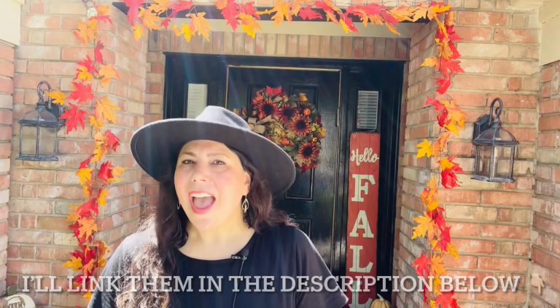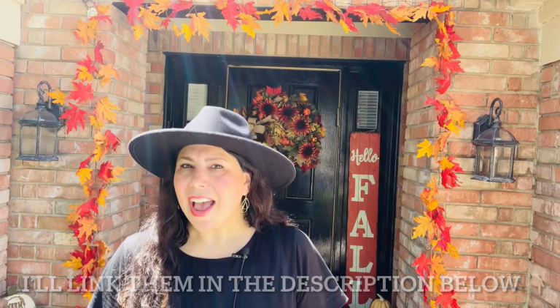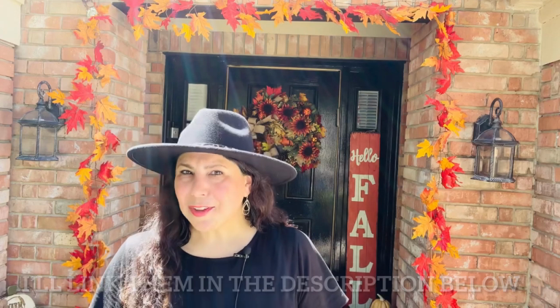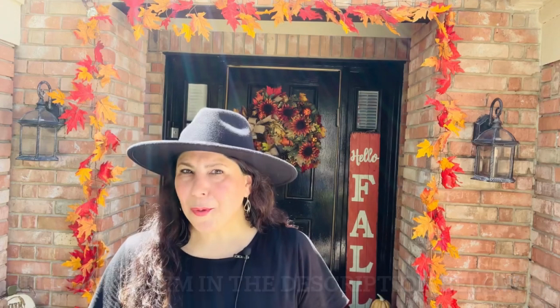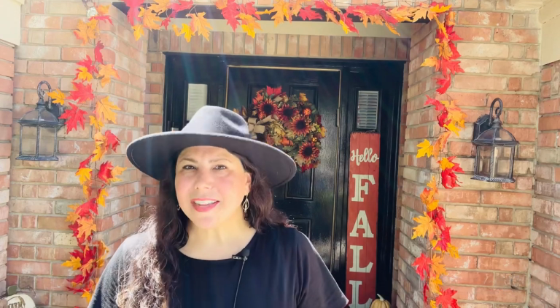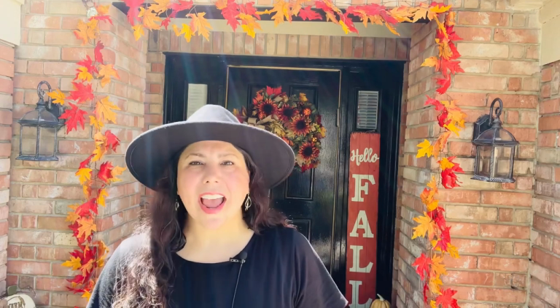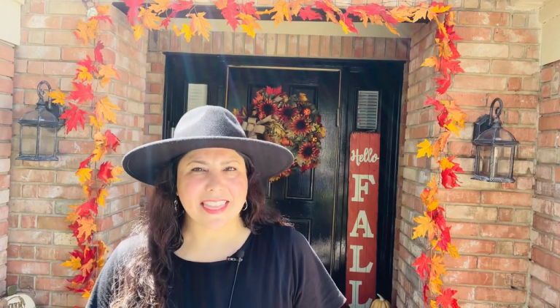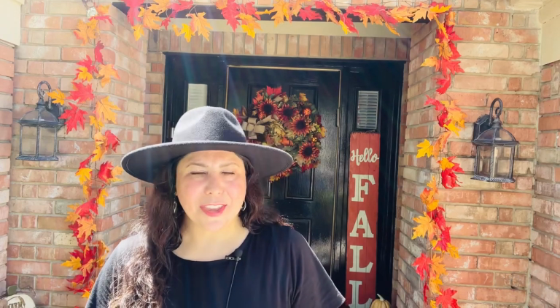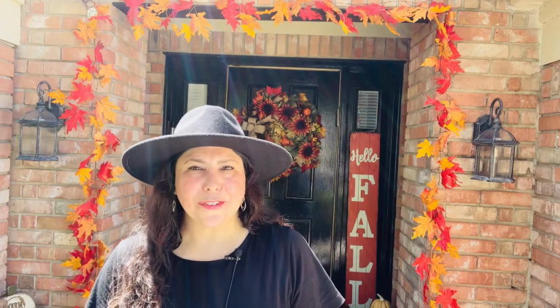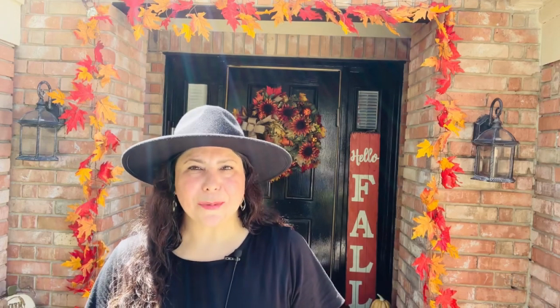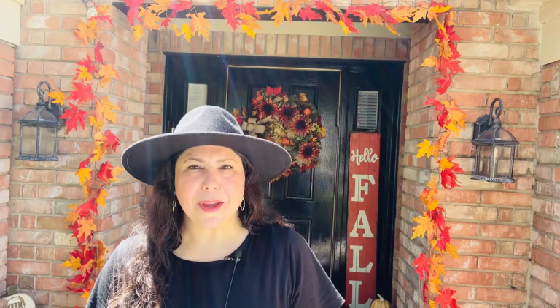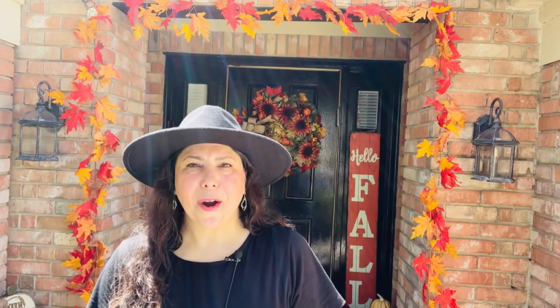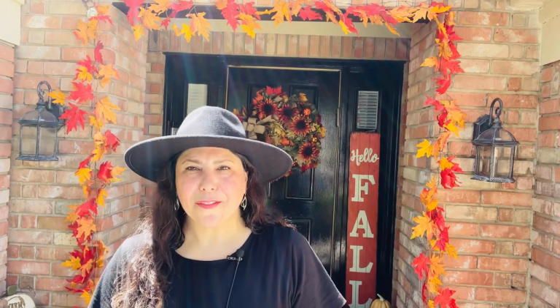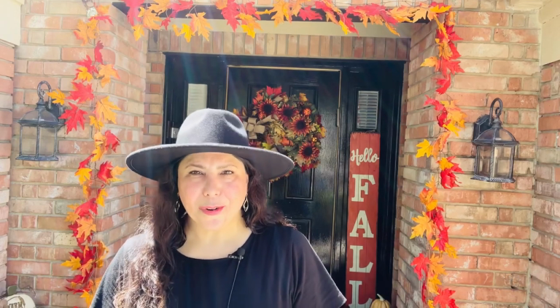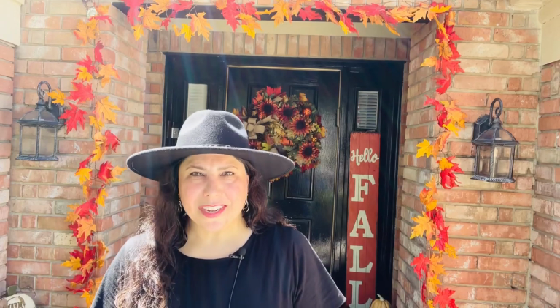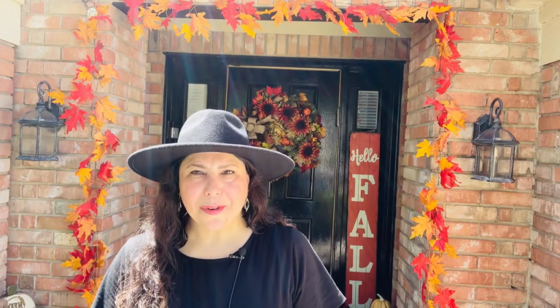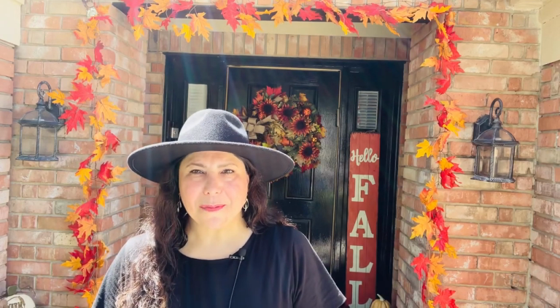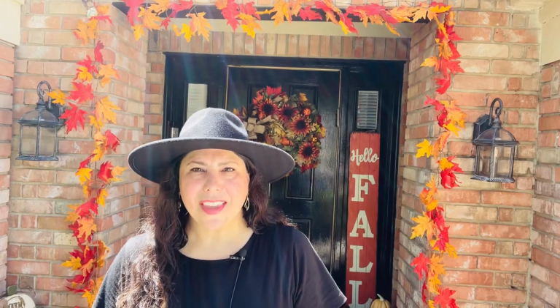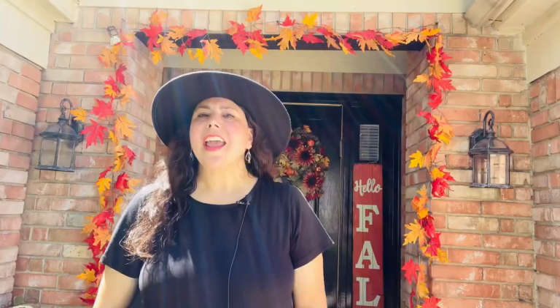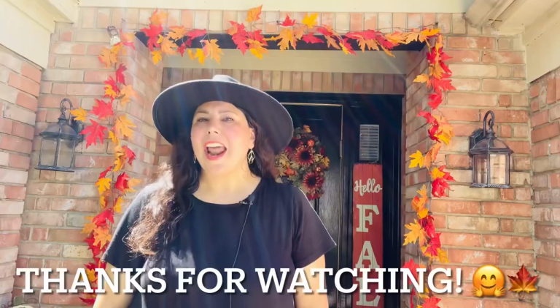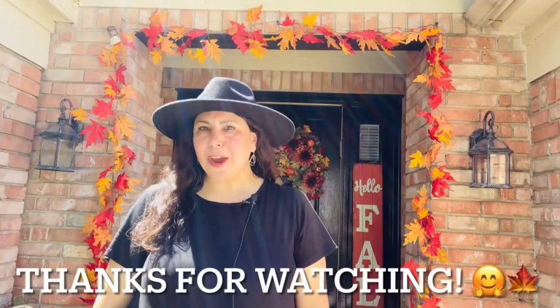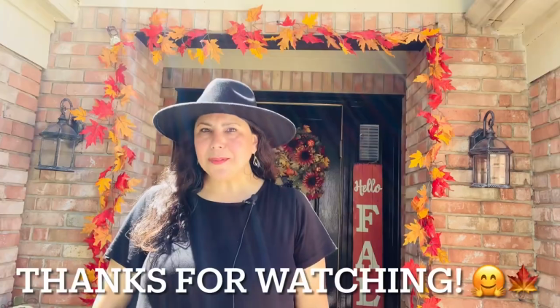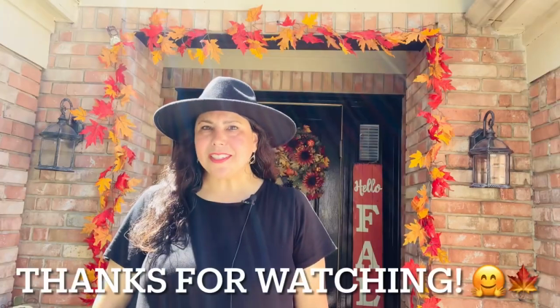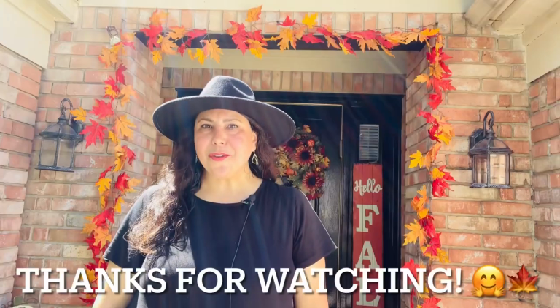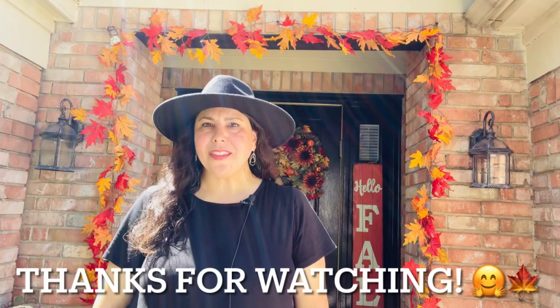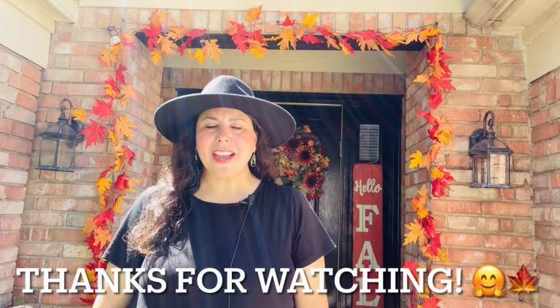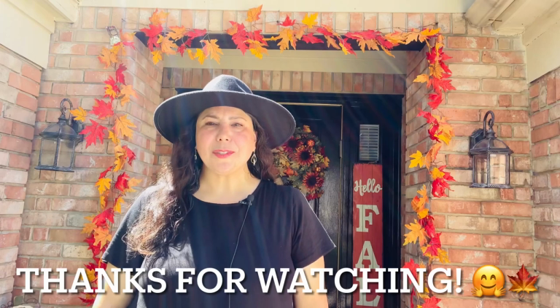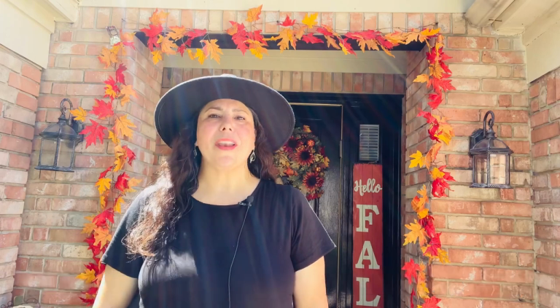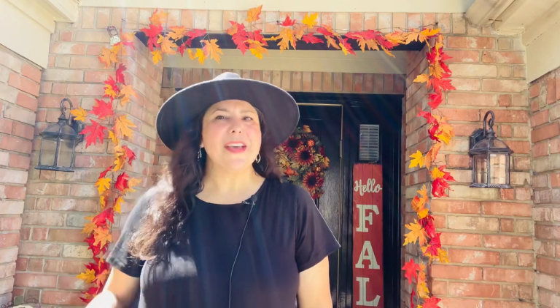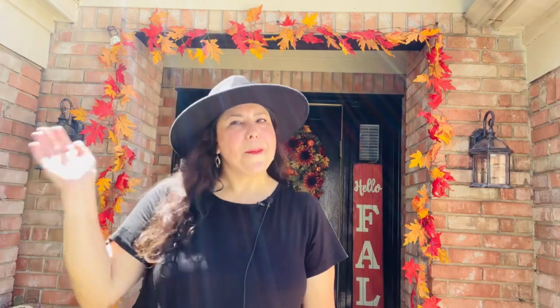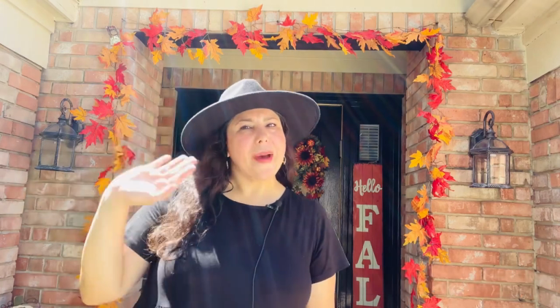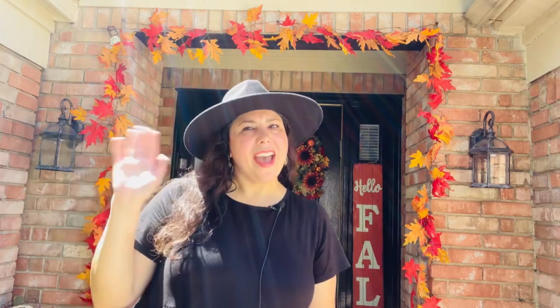As always, I thank you for spending a part of your day with me and I hope to see you on the next one. Bye!